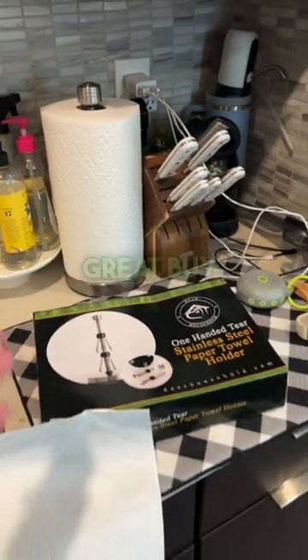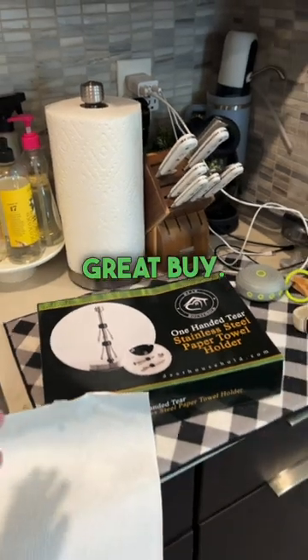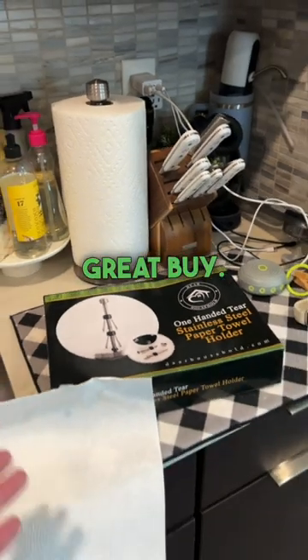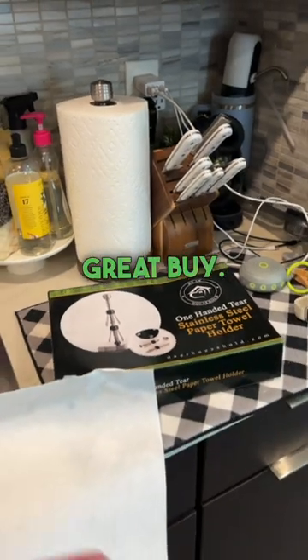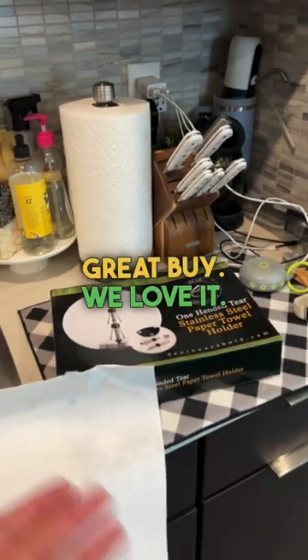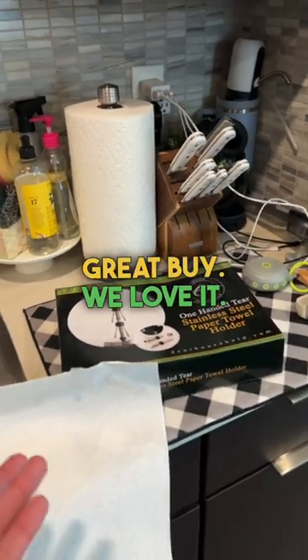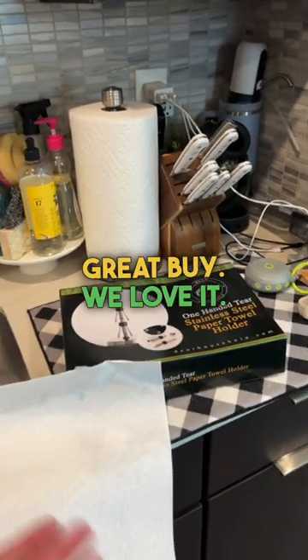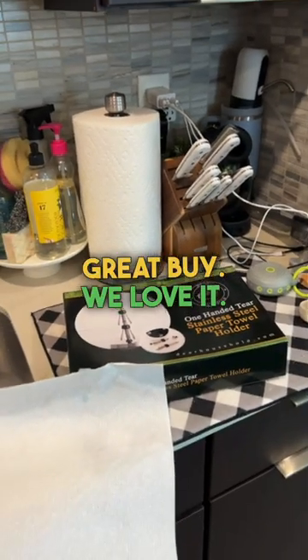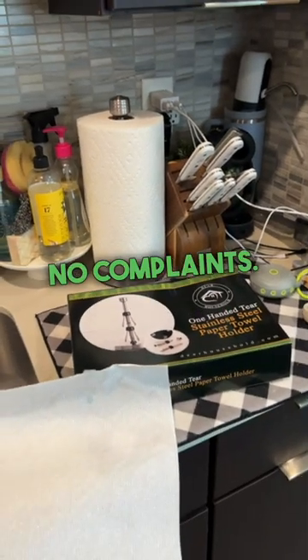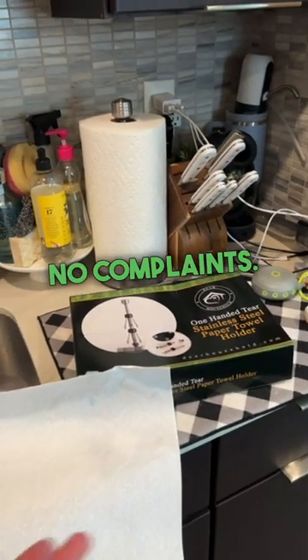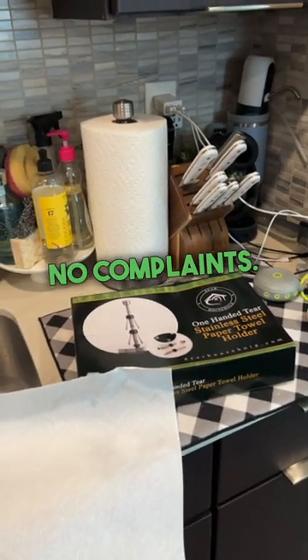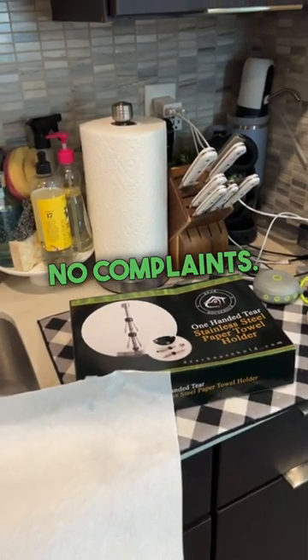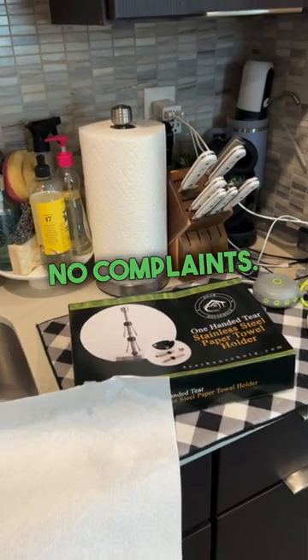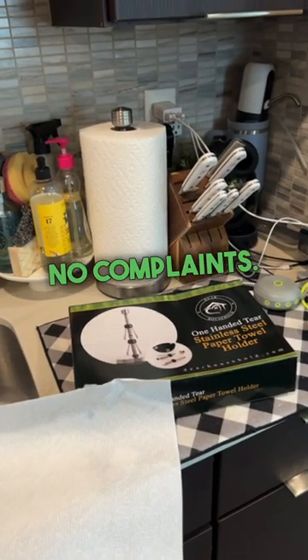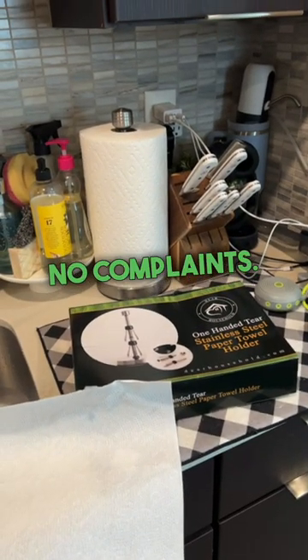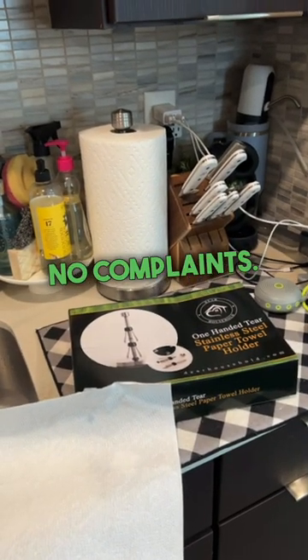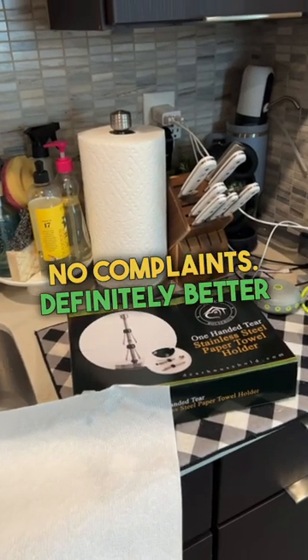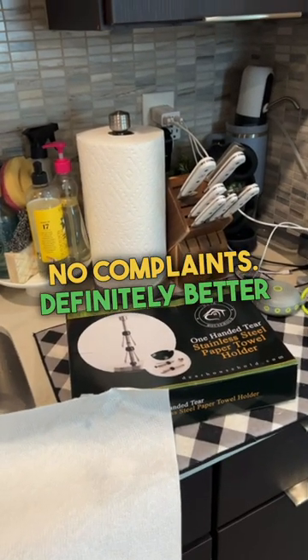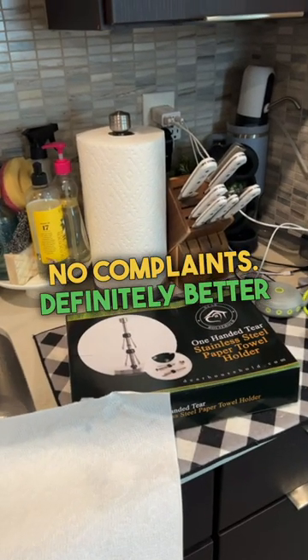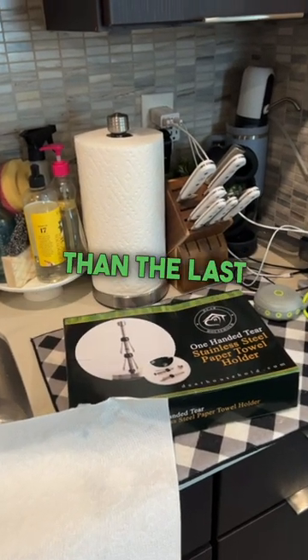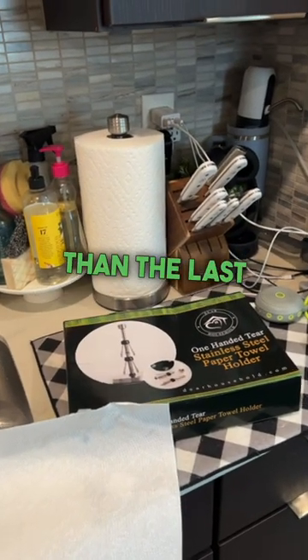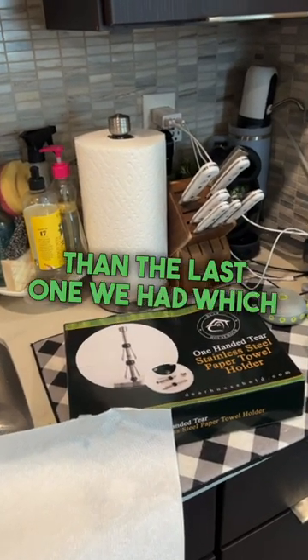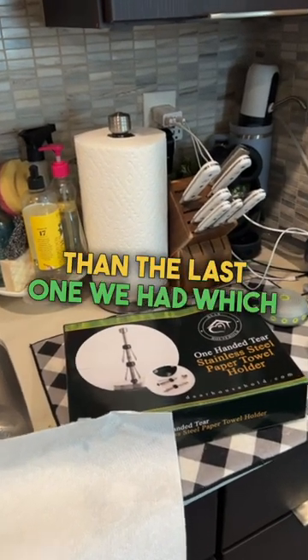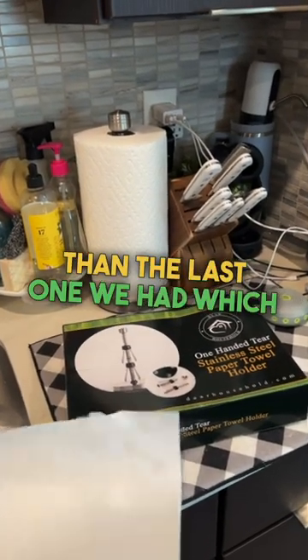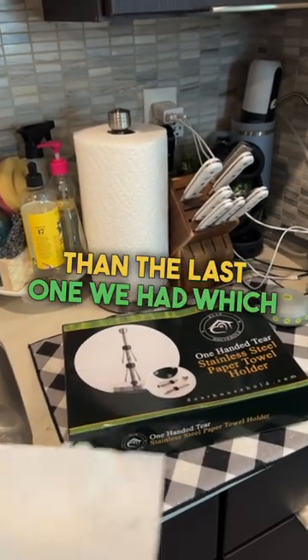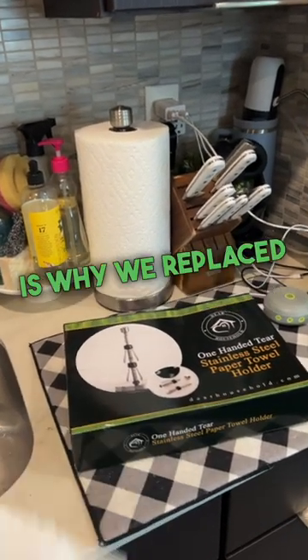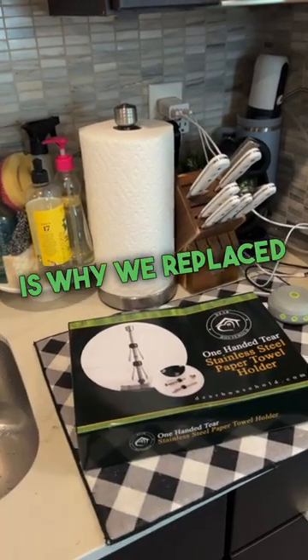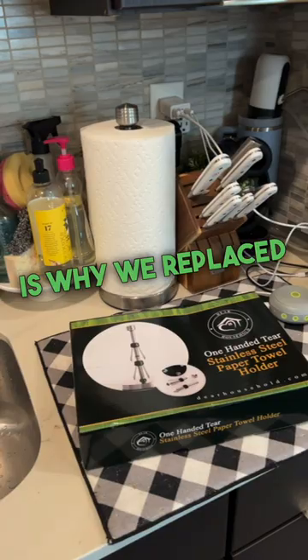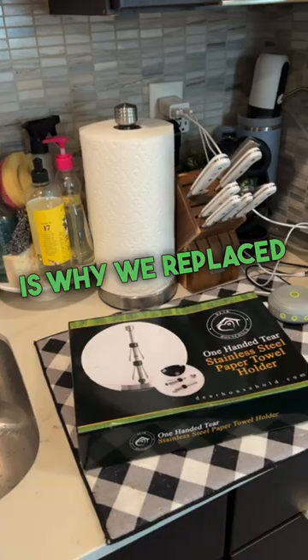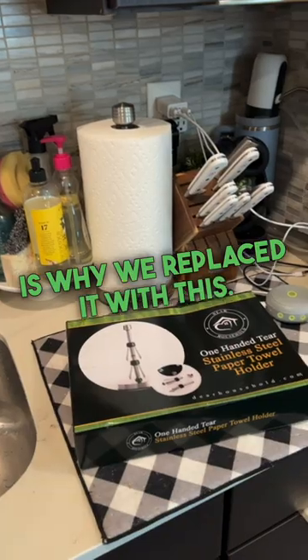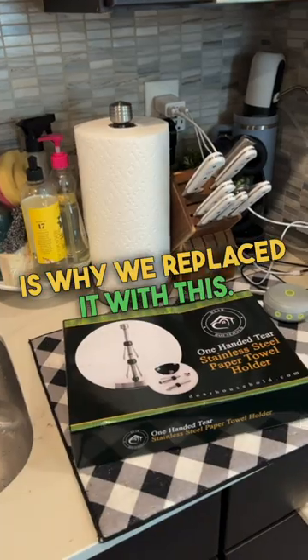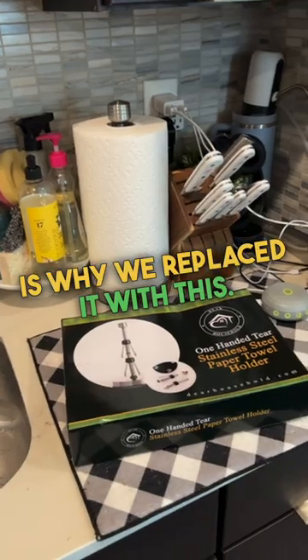So anyway, great value, great buy. We love it, no complaints. Definitely better than the last one we had, which is why we replaced it with this.